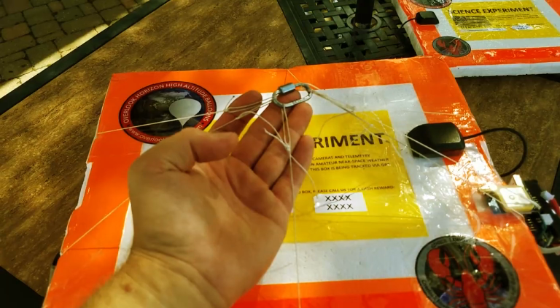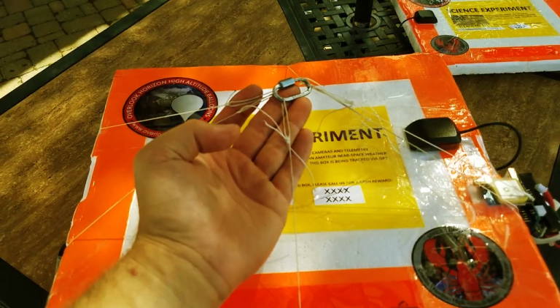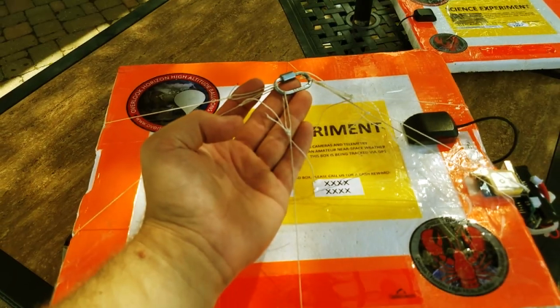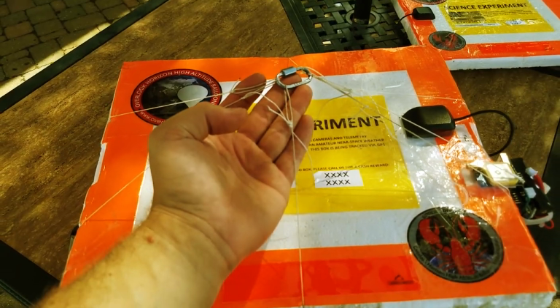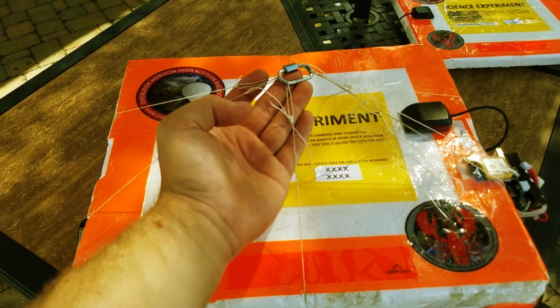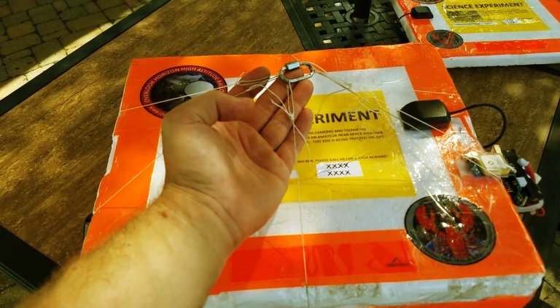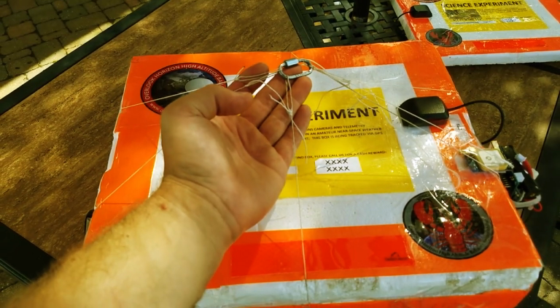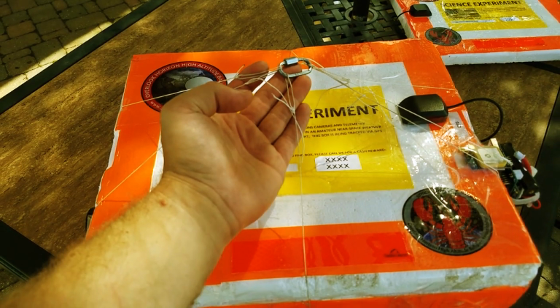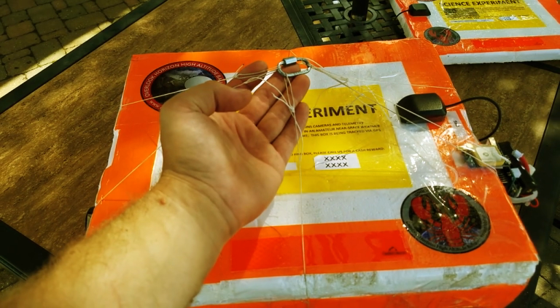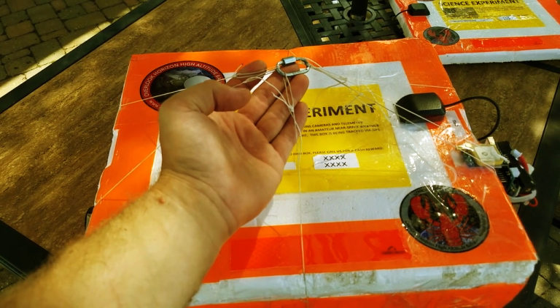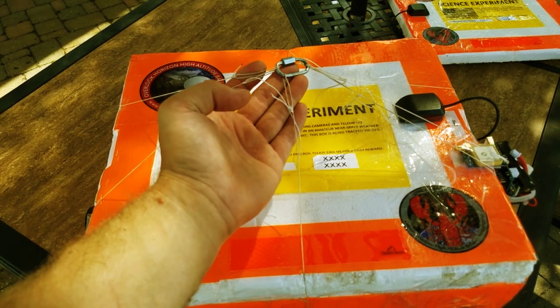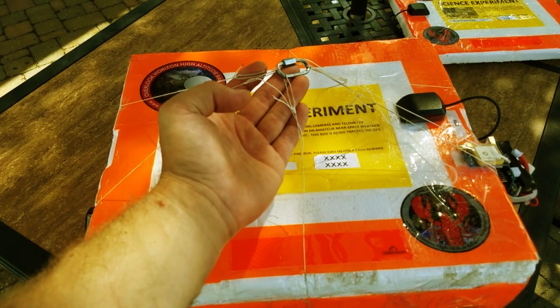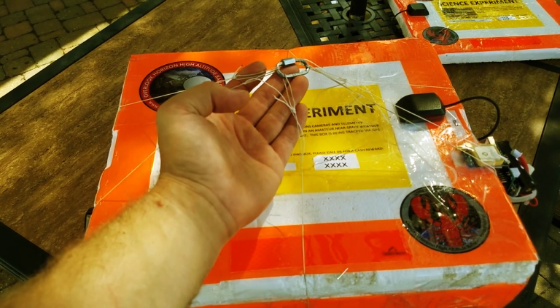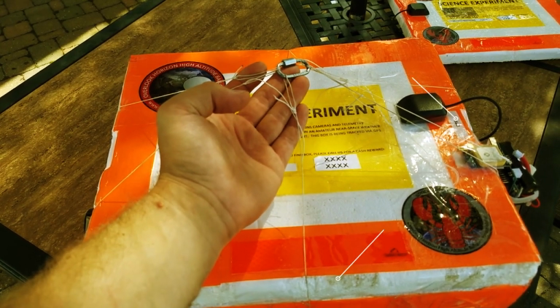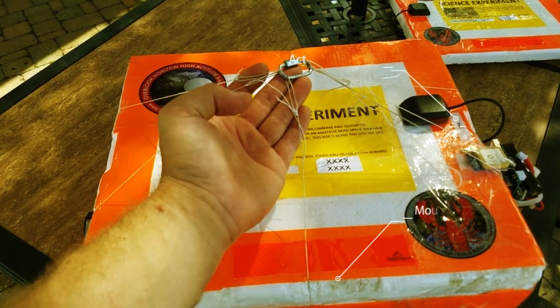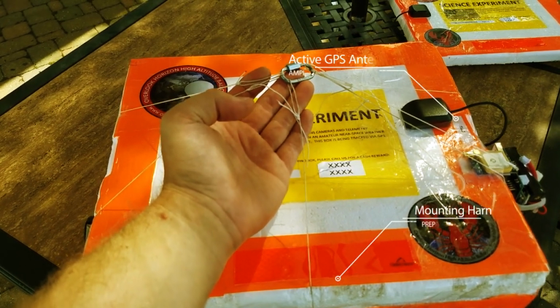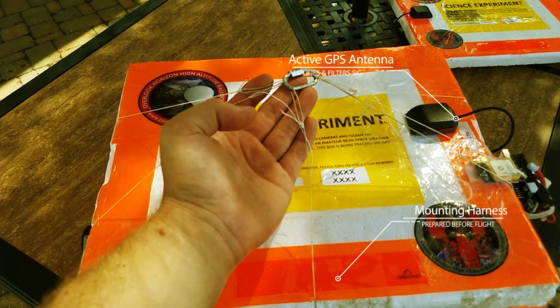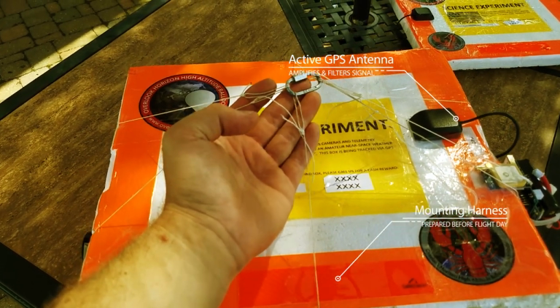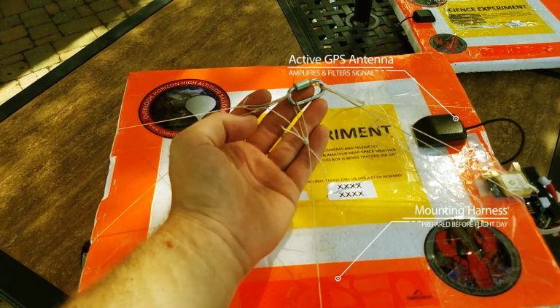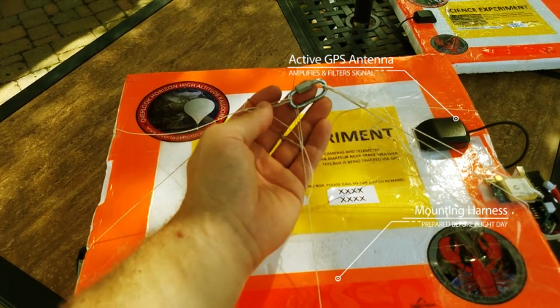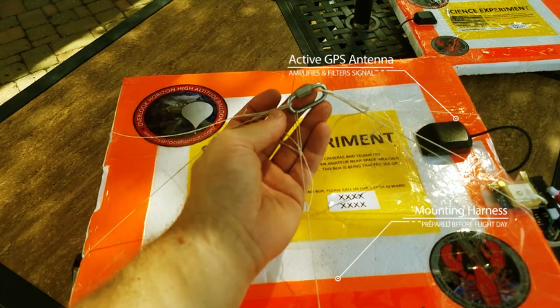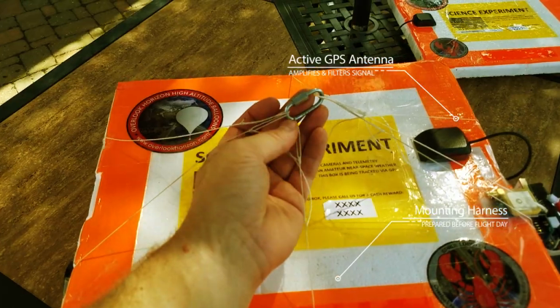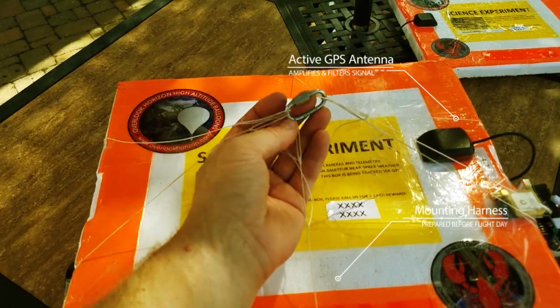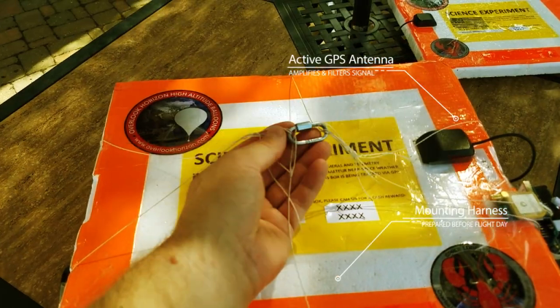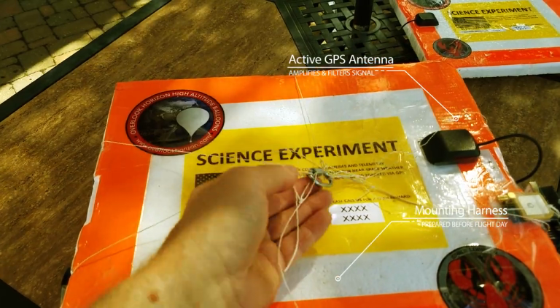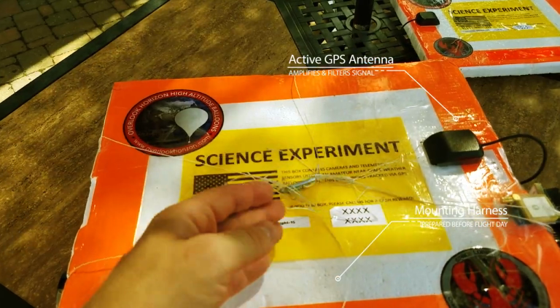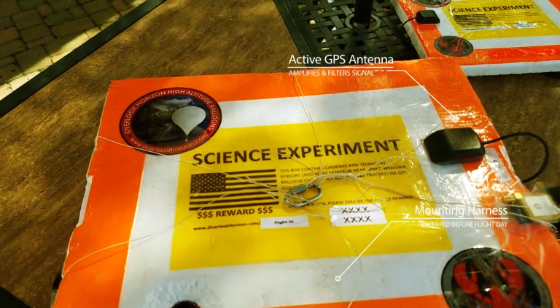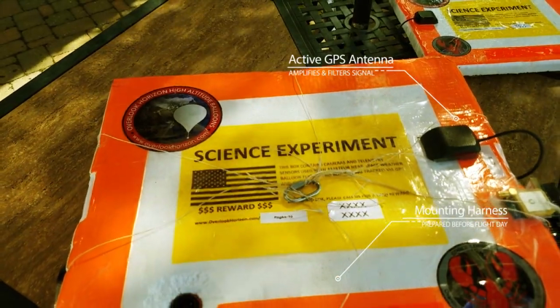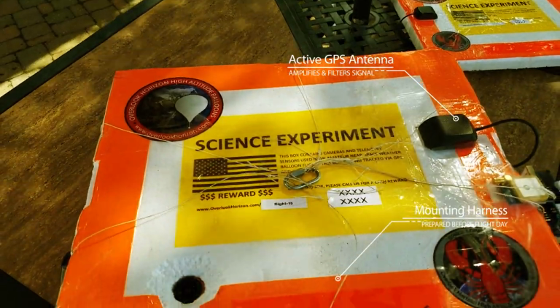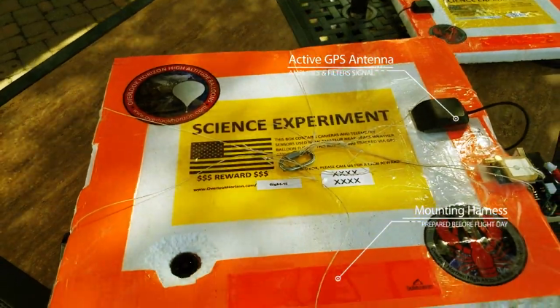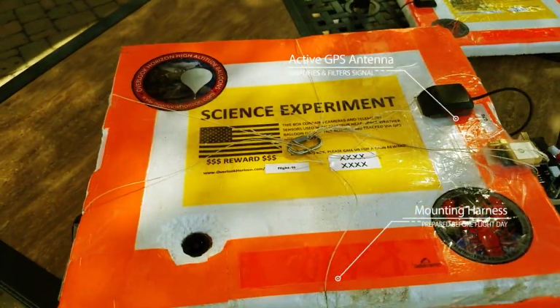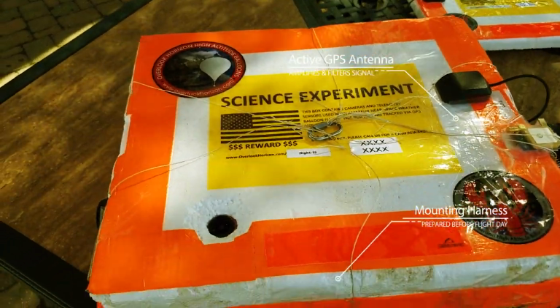On top of the box, you'll find our quick mount harness that's prepared before flight day, so we can easily and quickly connect to the balloon and the parachute when we're ready to launch.